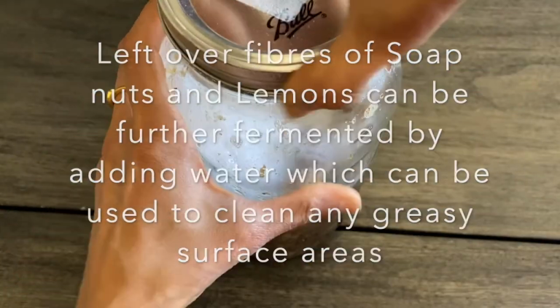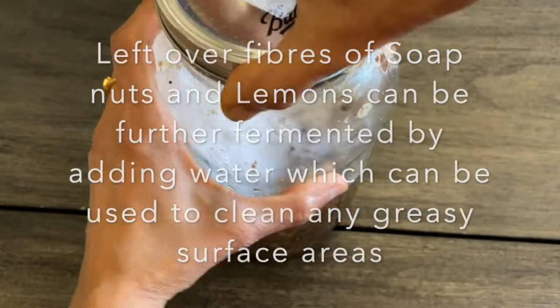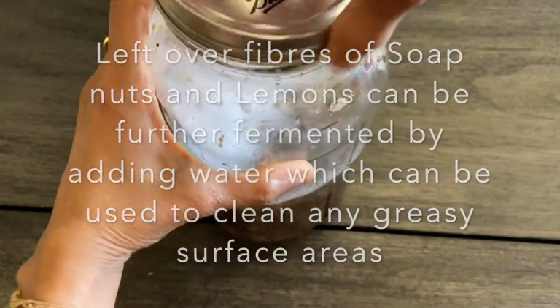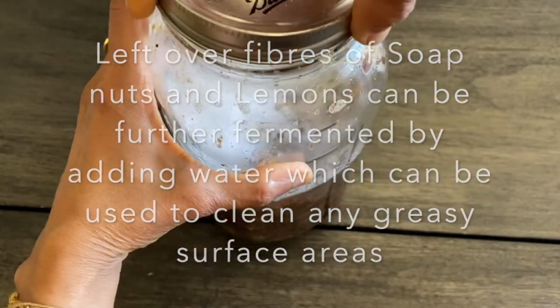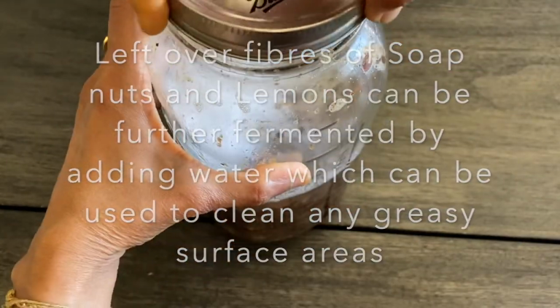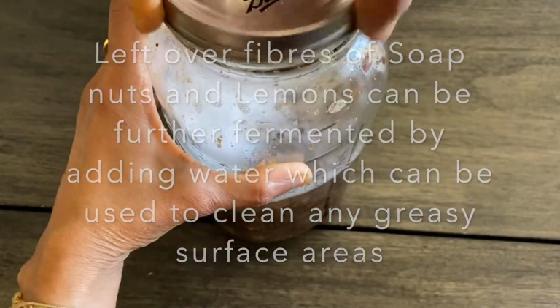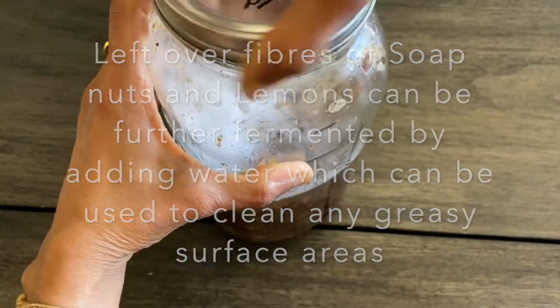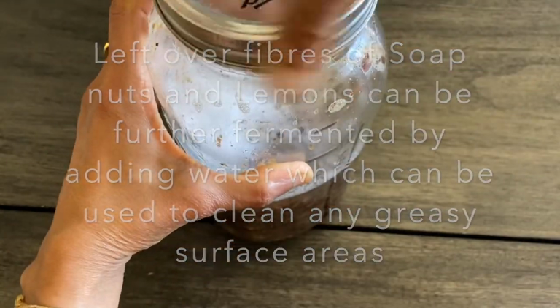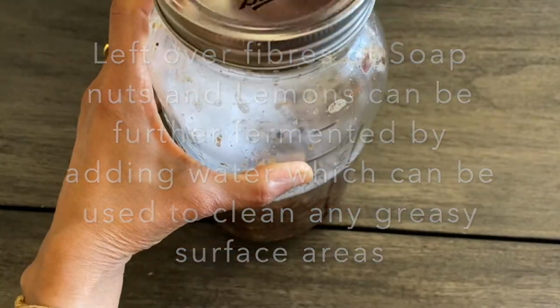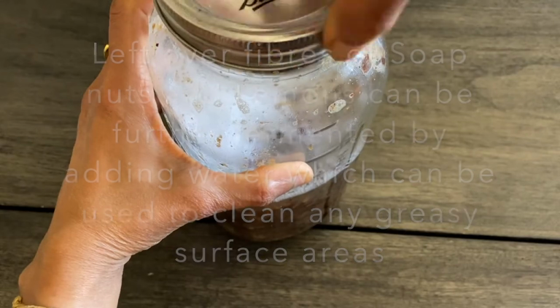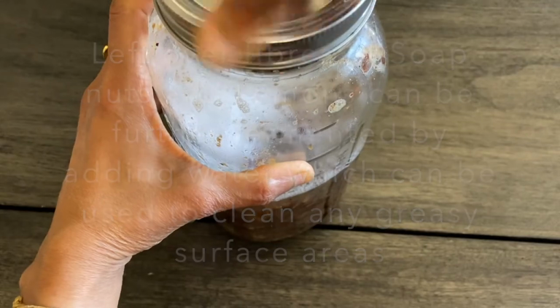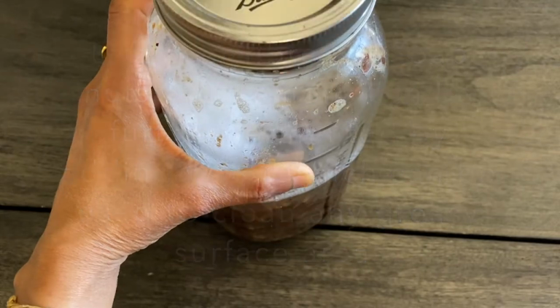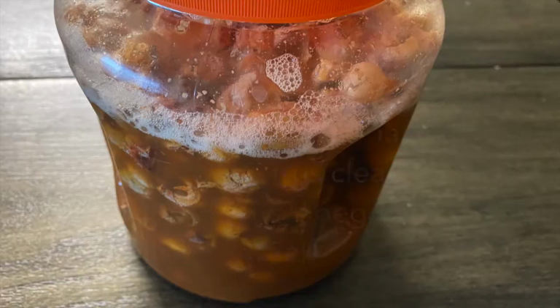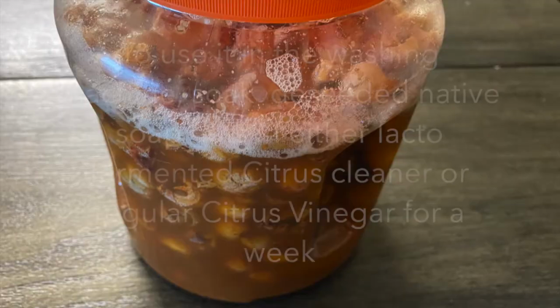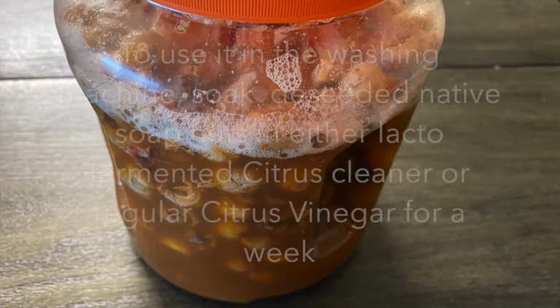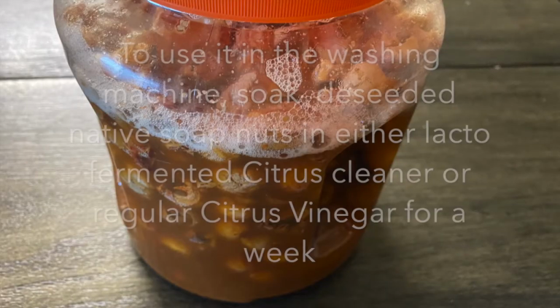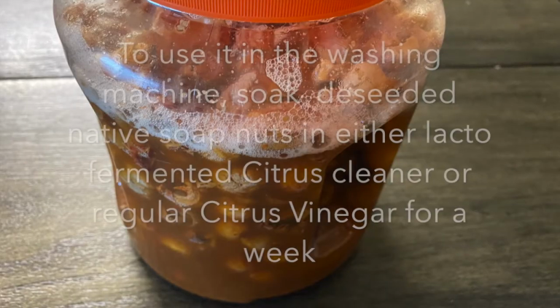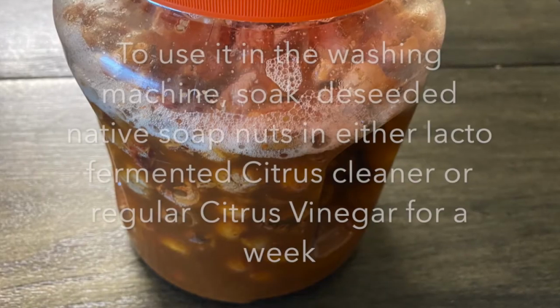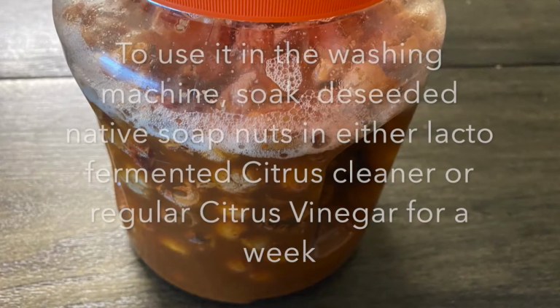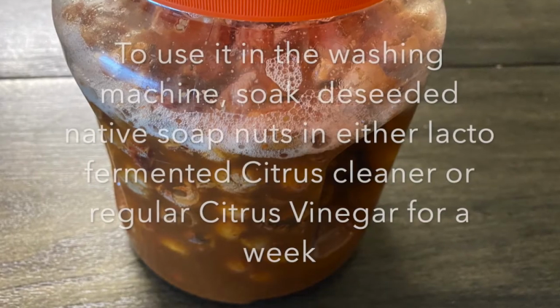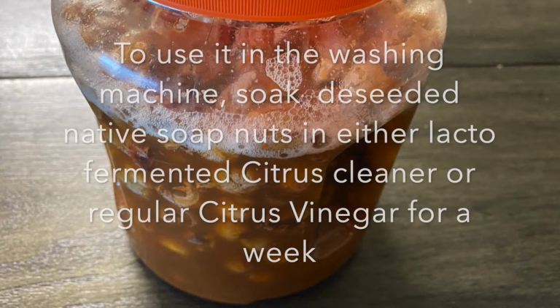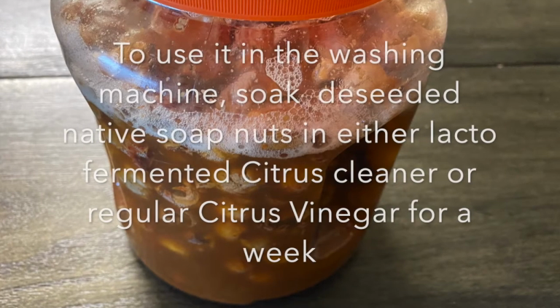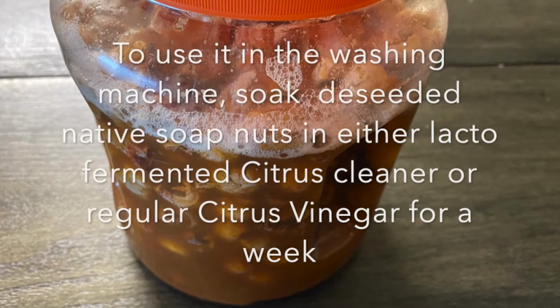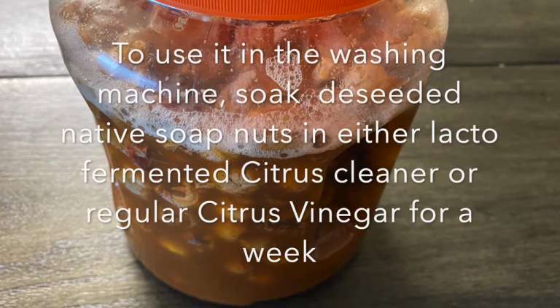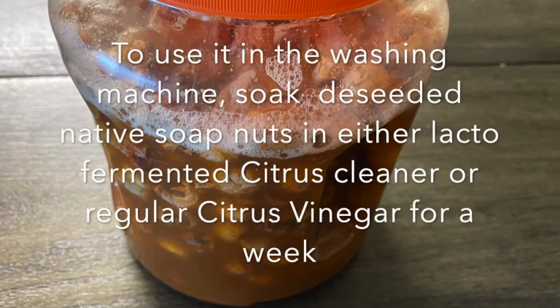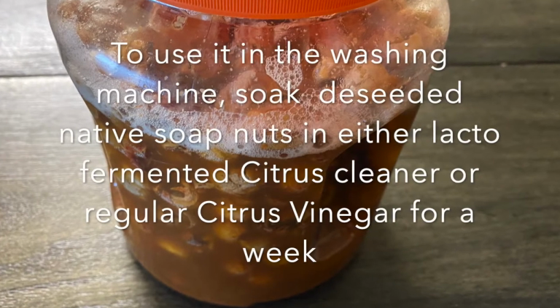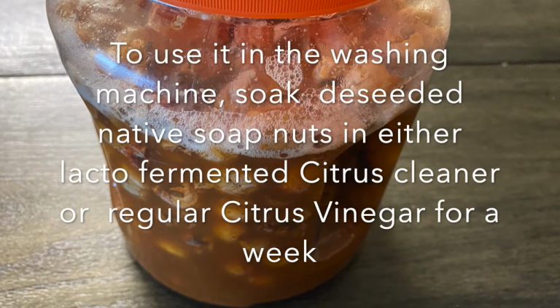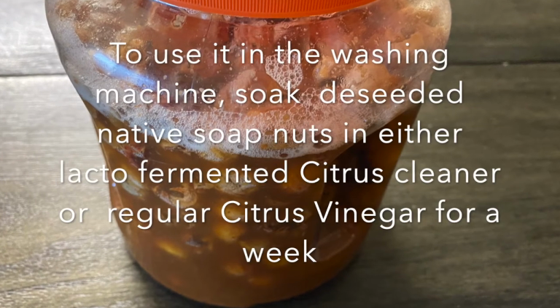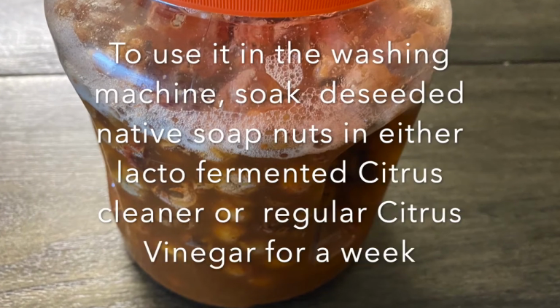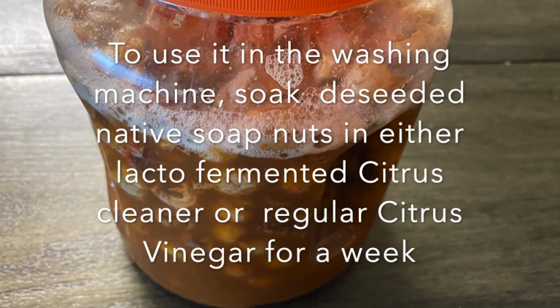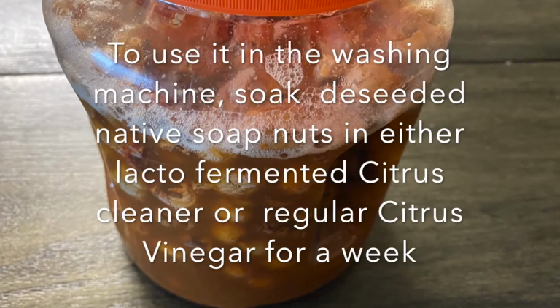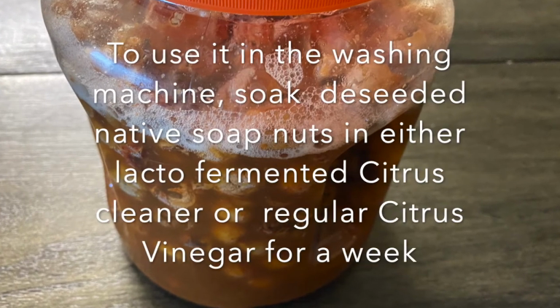The liquid from the second fermentation round can be used to clean any greasy surface areas in our home.